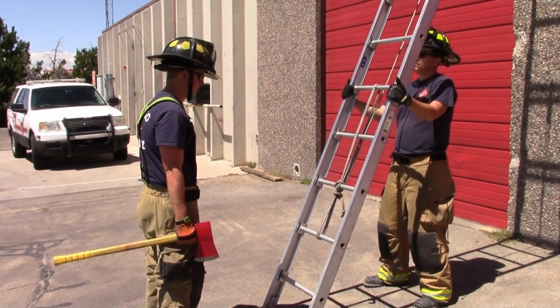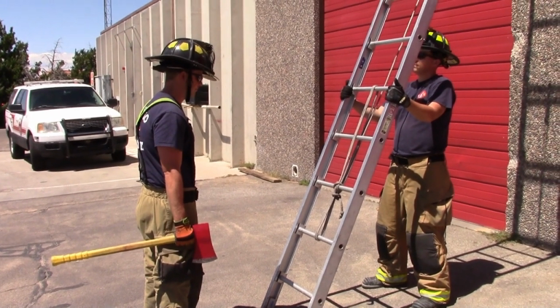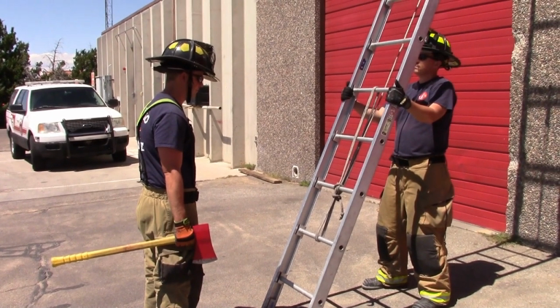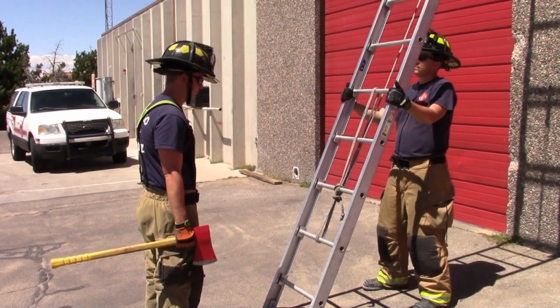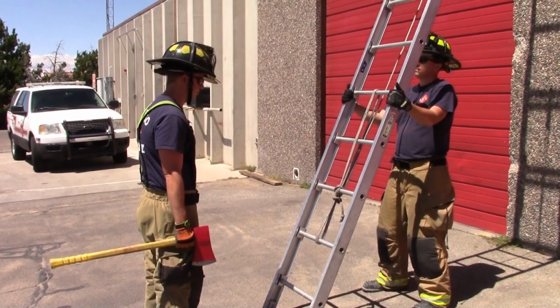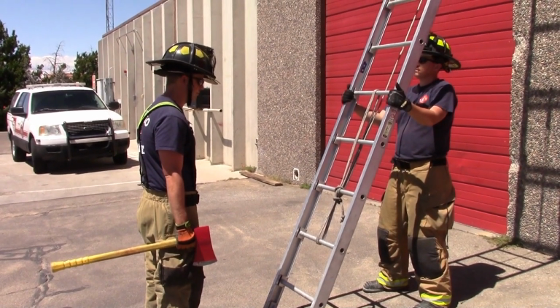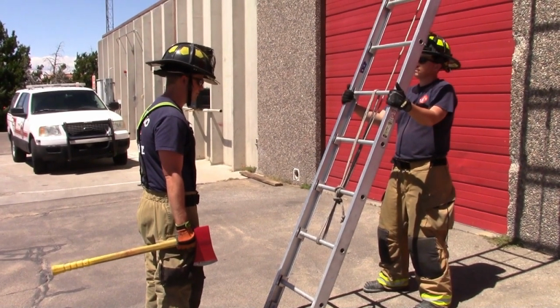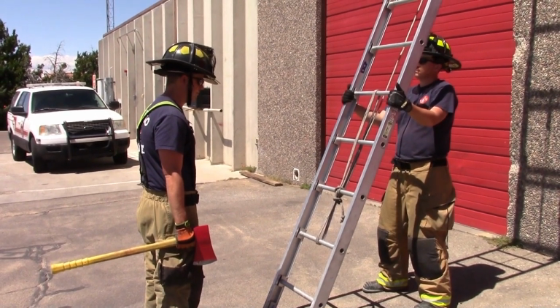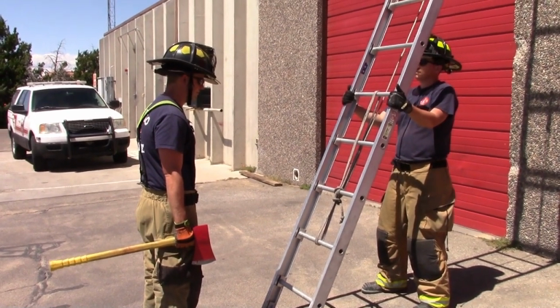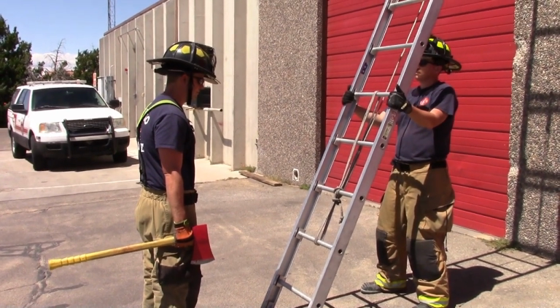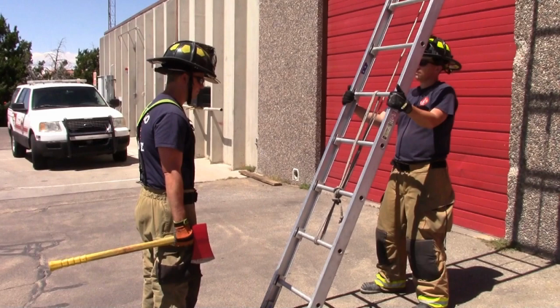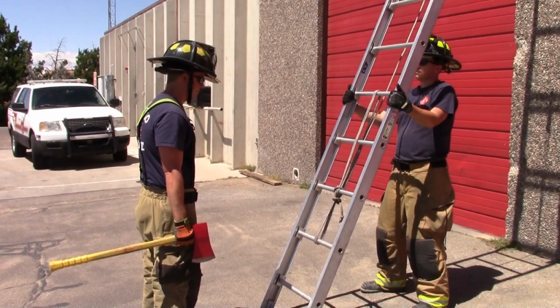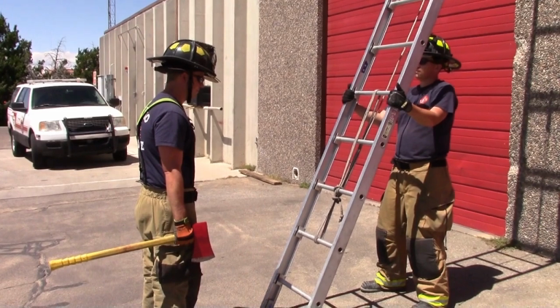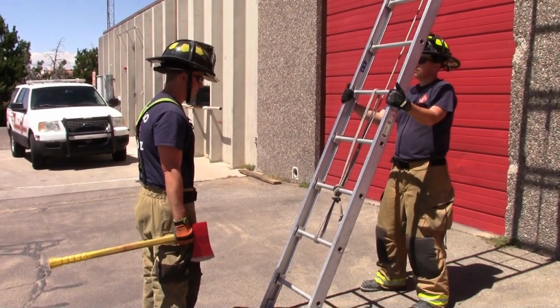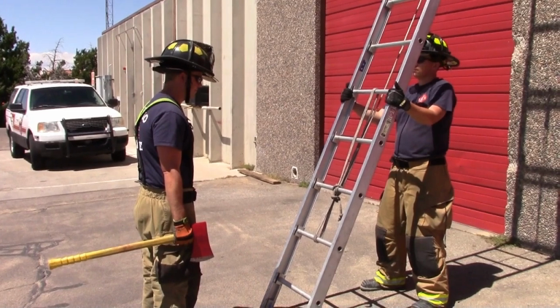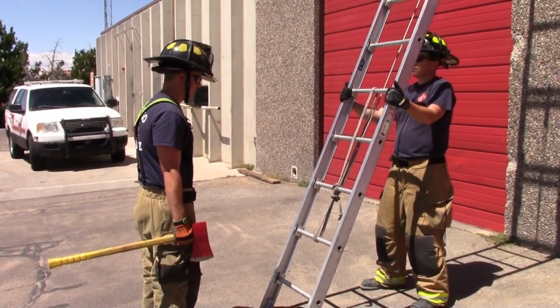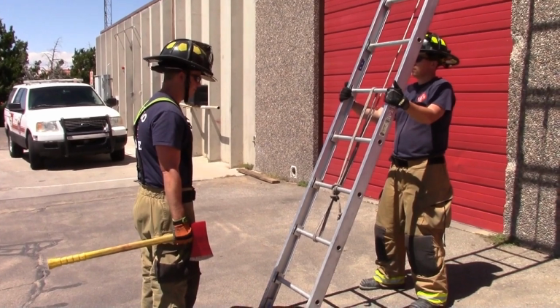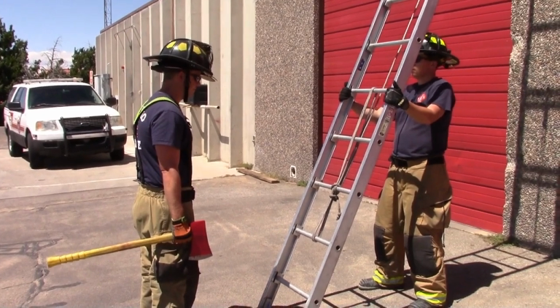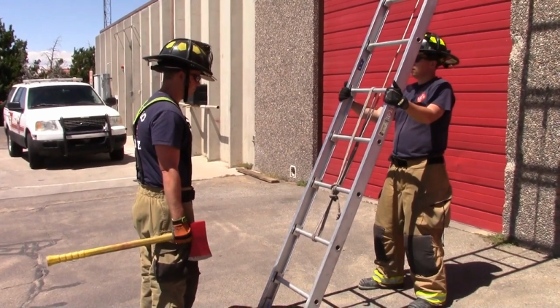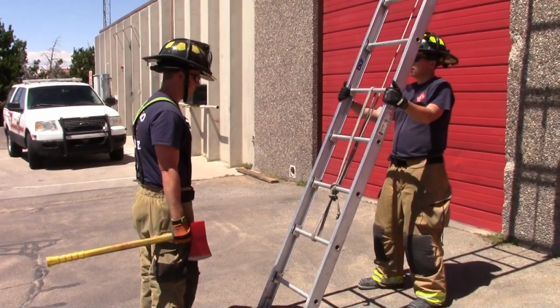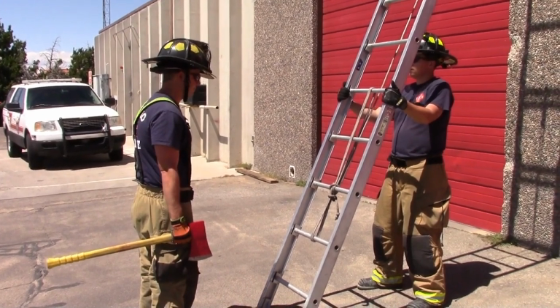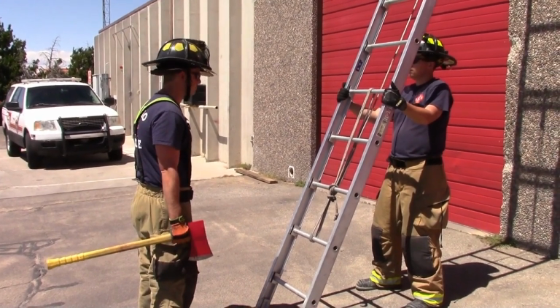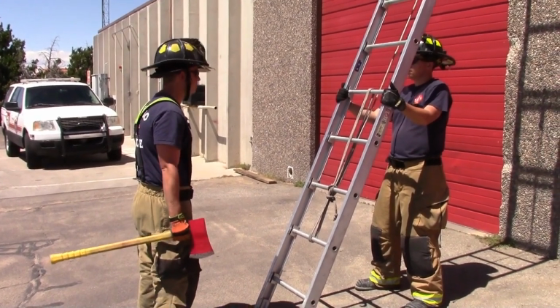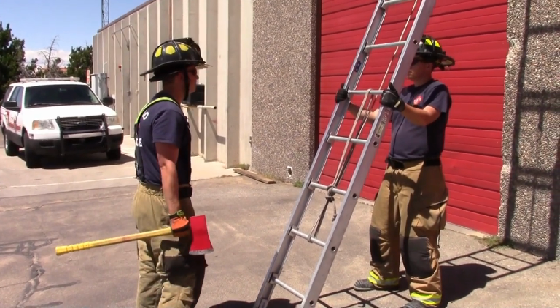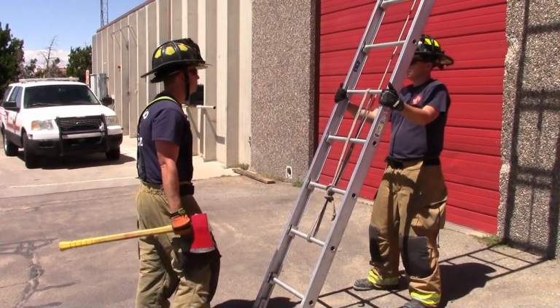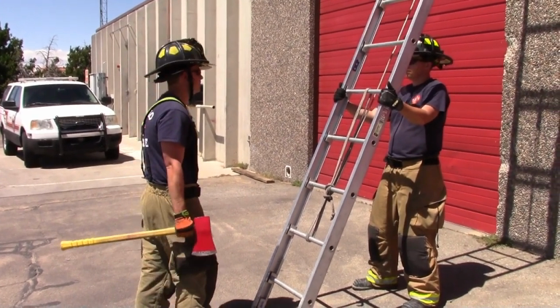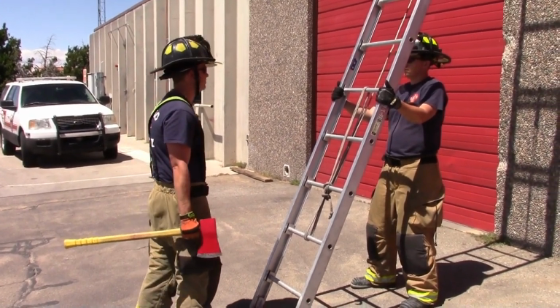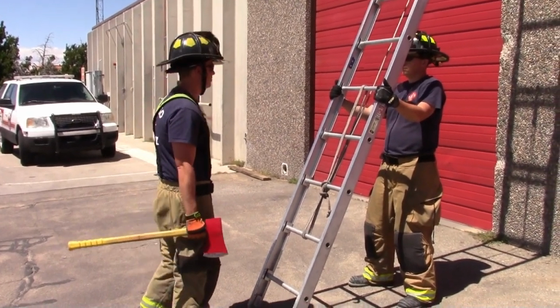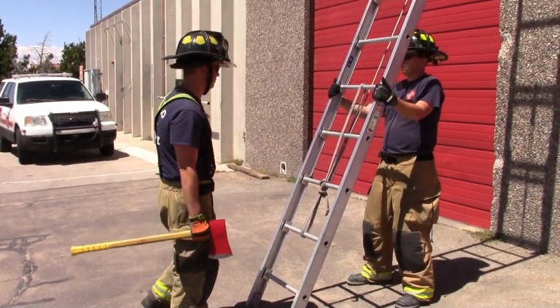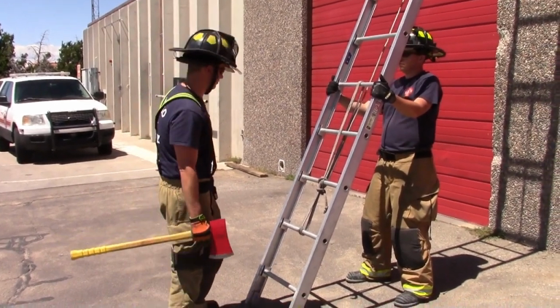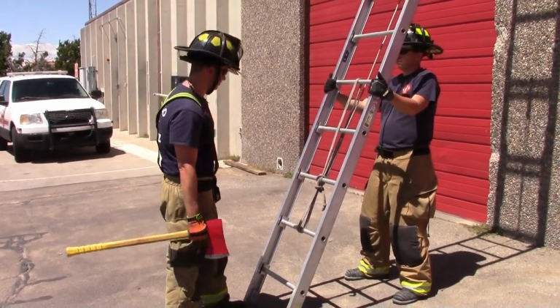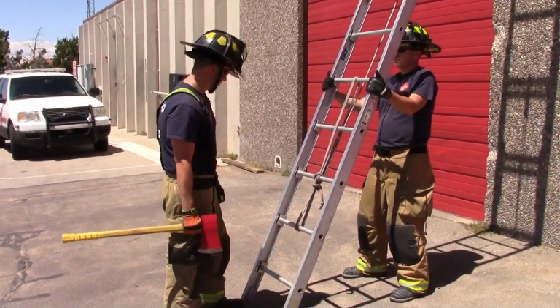Upon approach to the ladder, the firefighter will ensure the security of the ladder and make sure the ladder is footed by another firefighter.